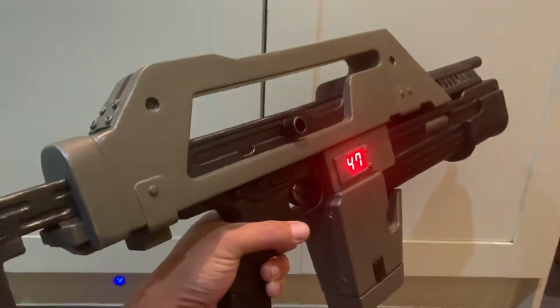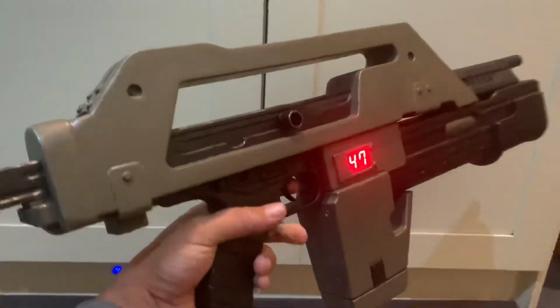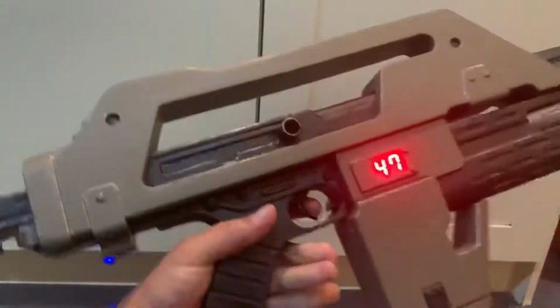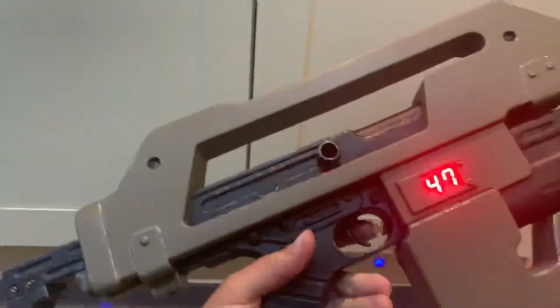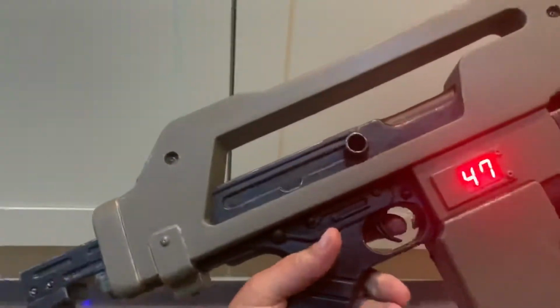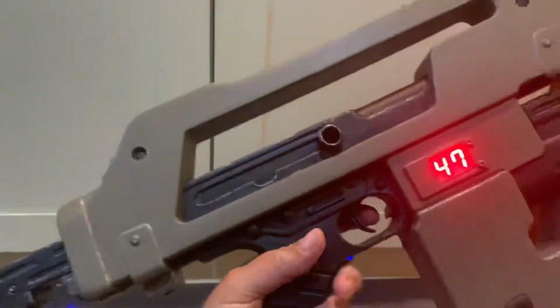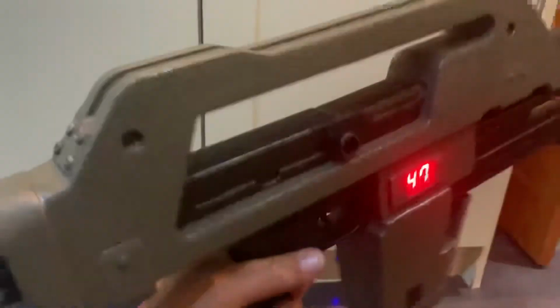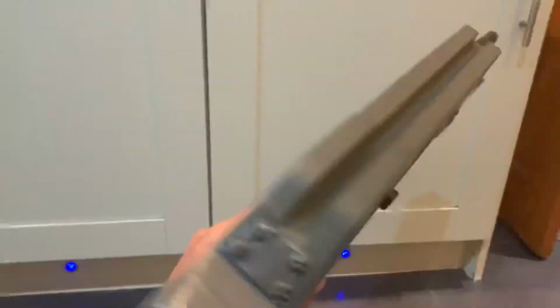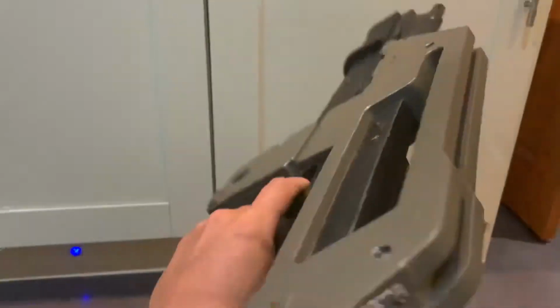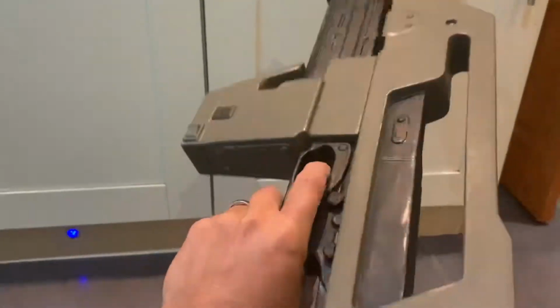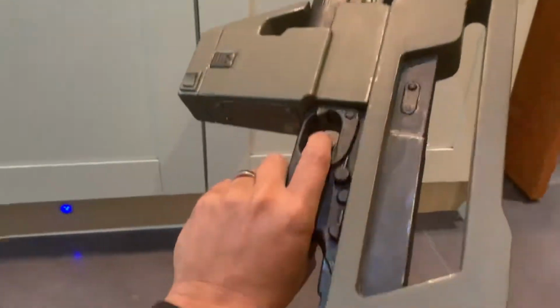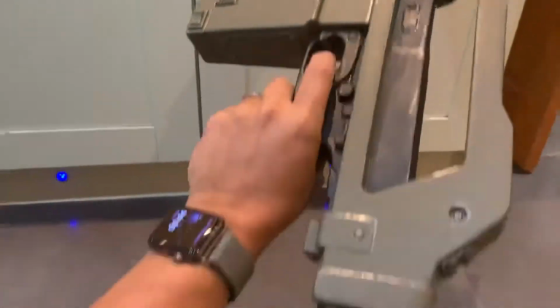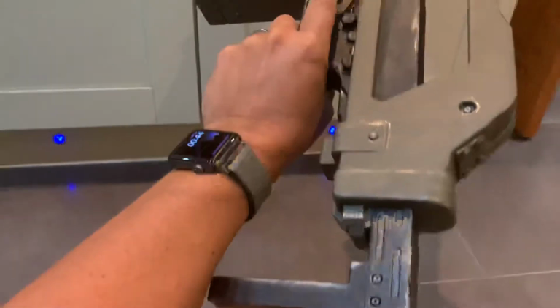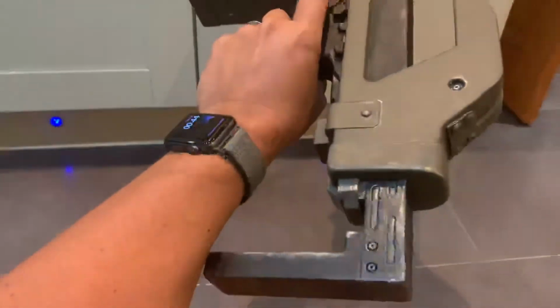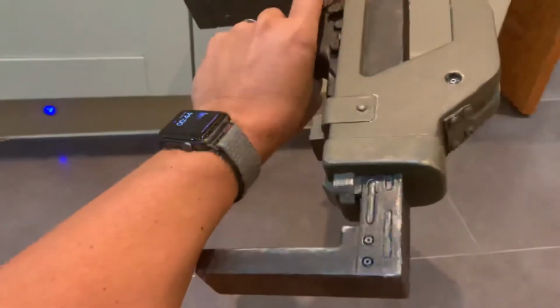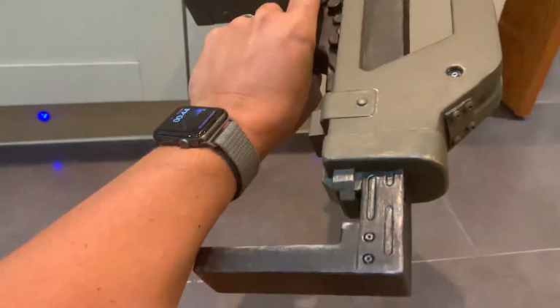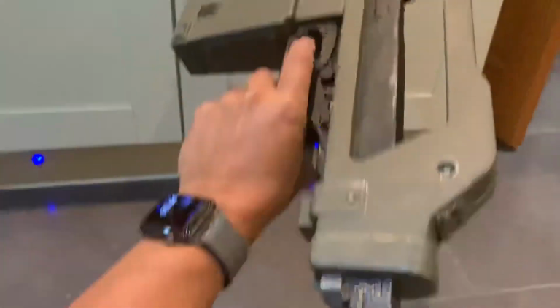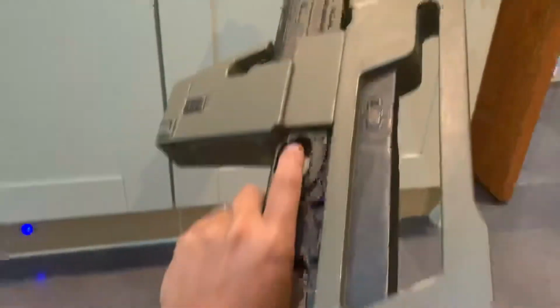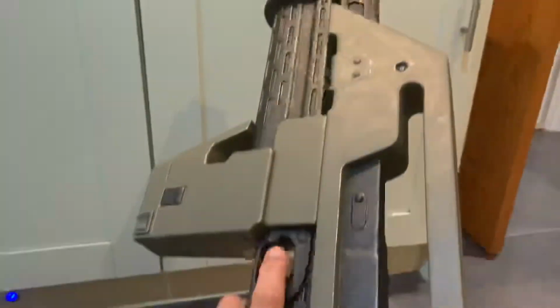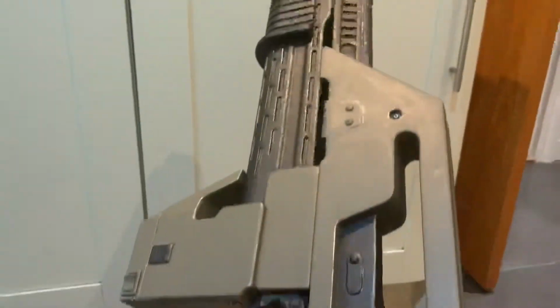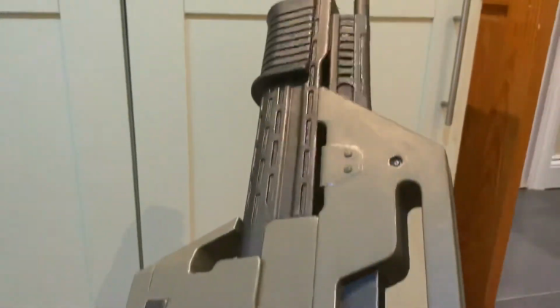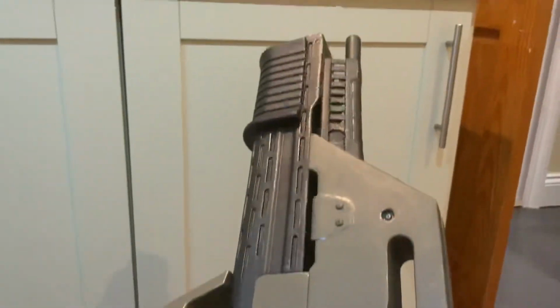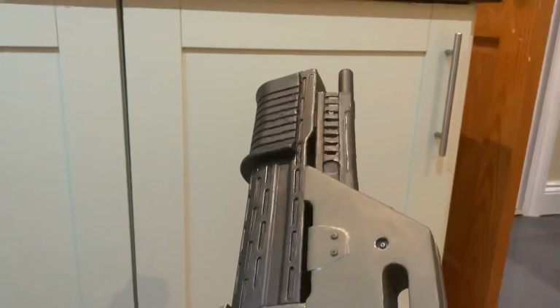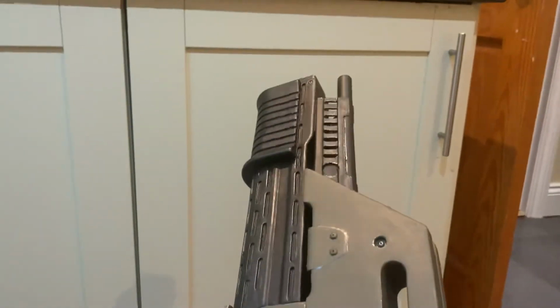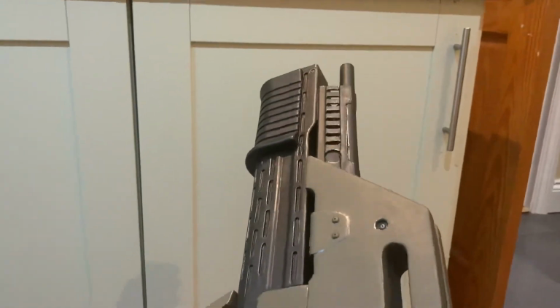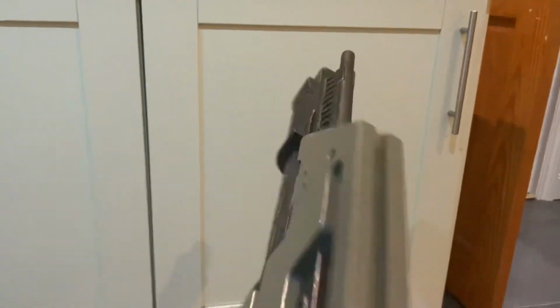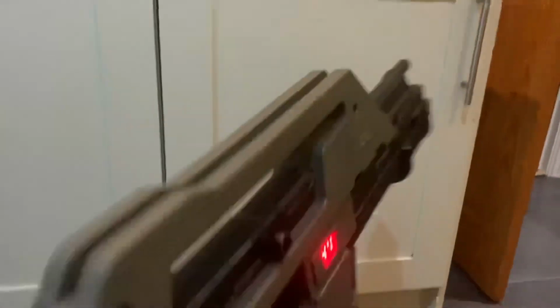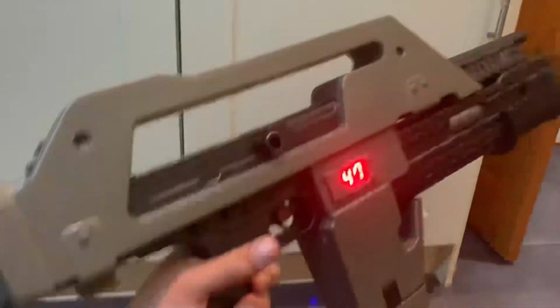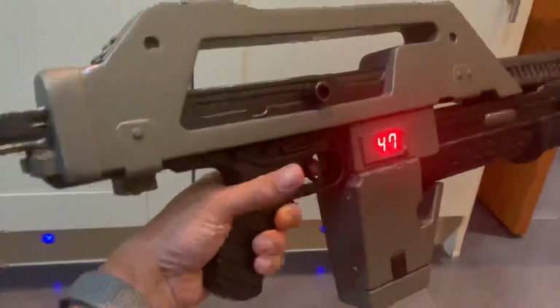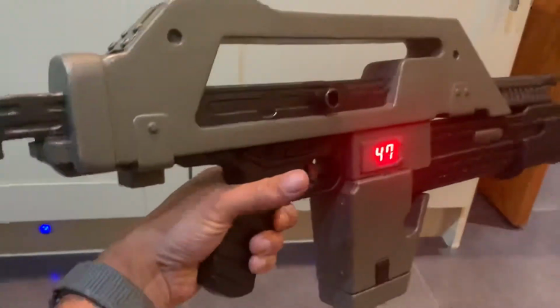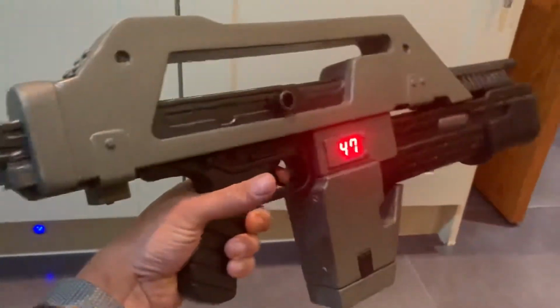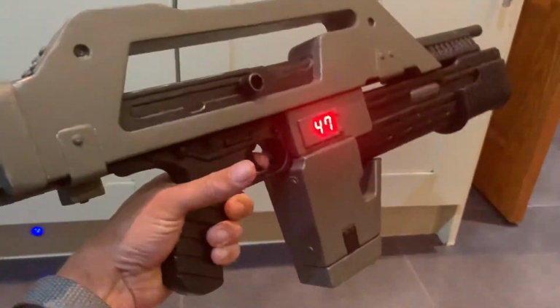So yeah, that's it — Aliens pulse rifle, job done.